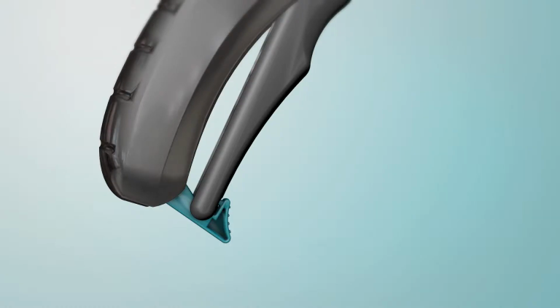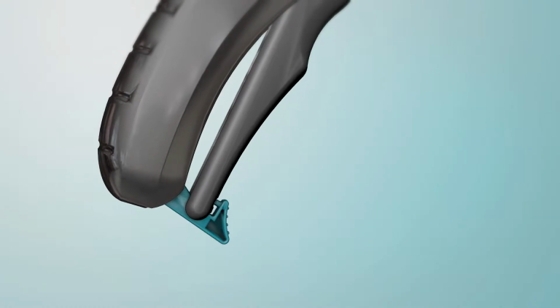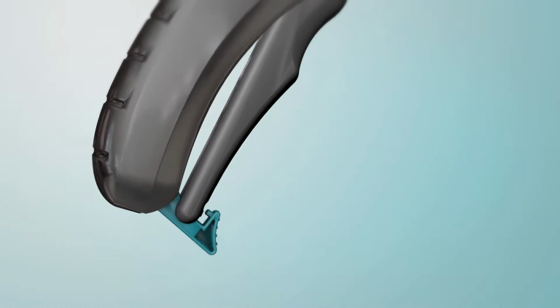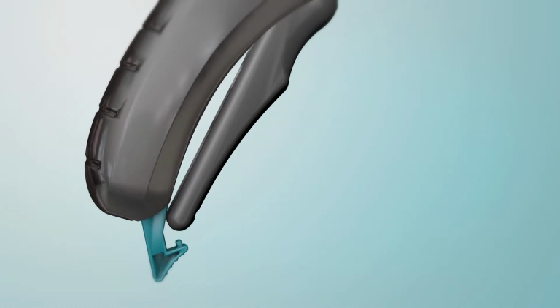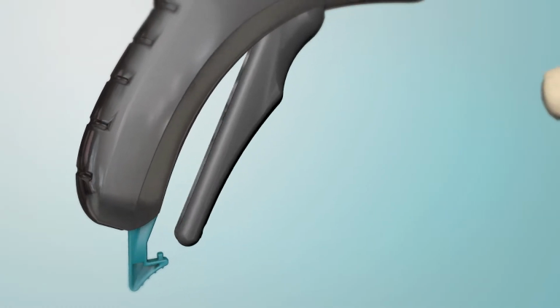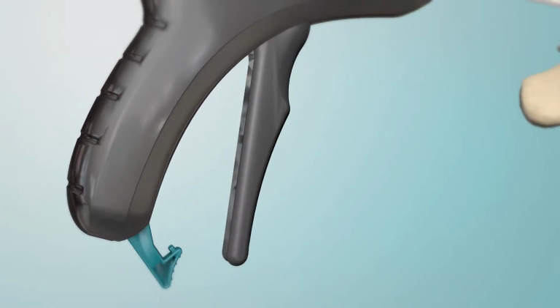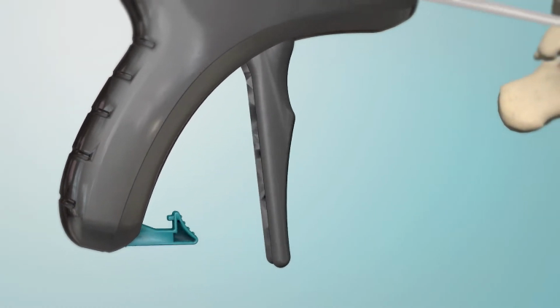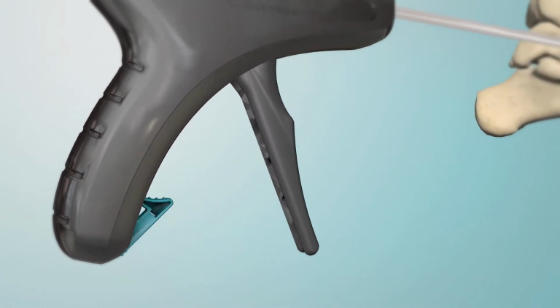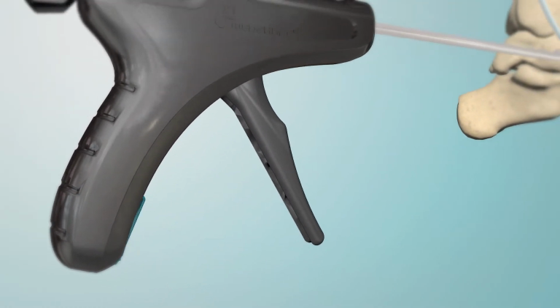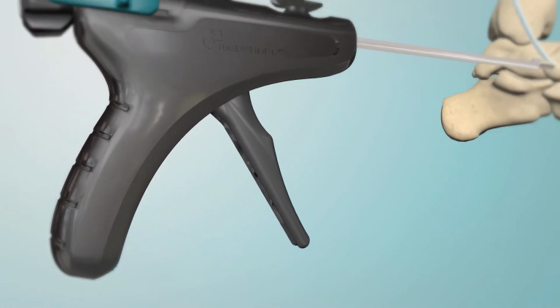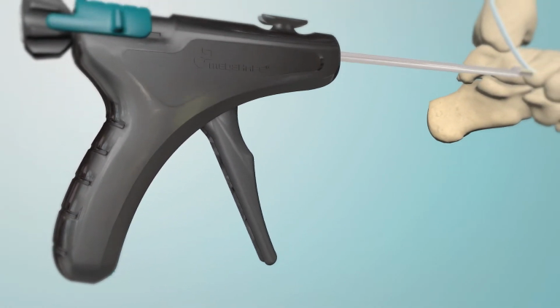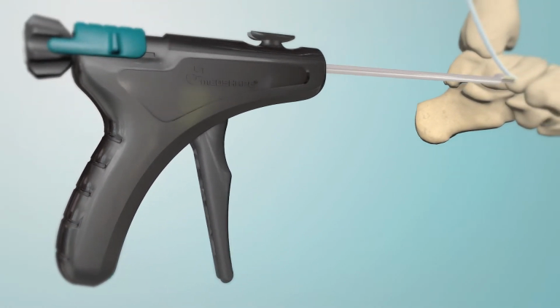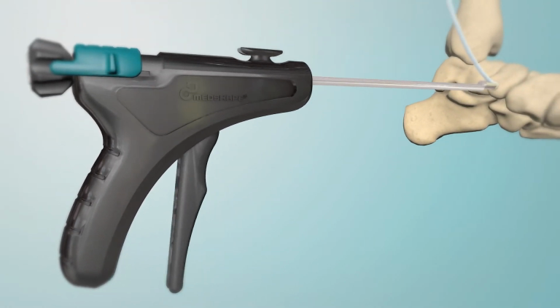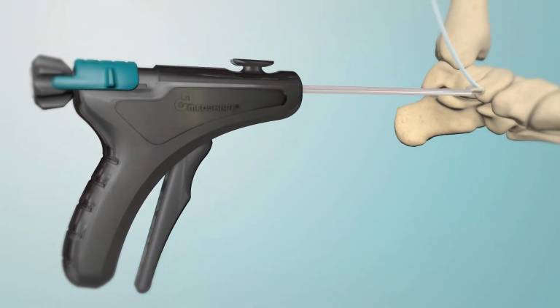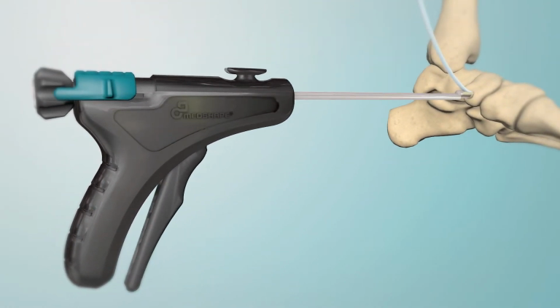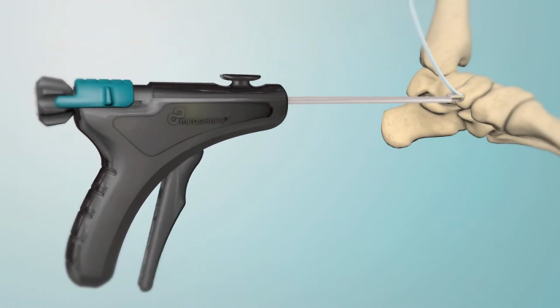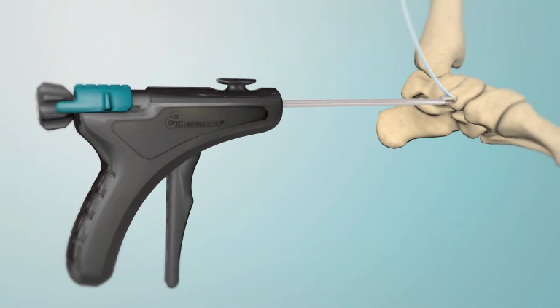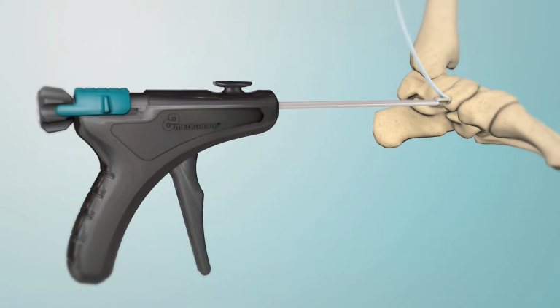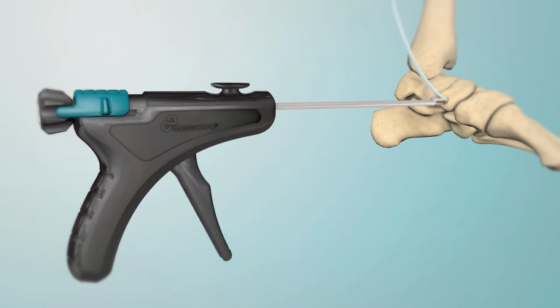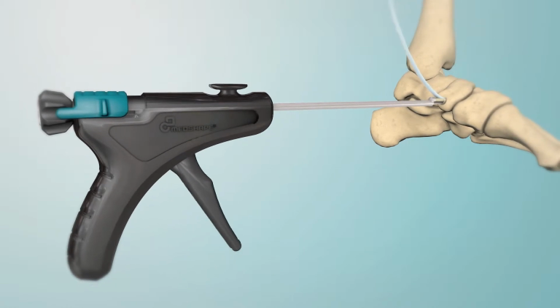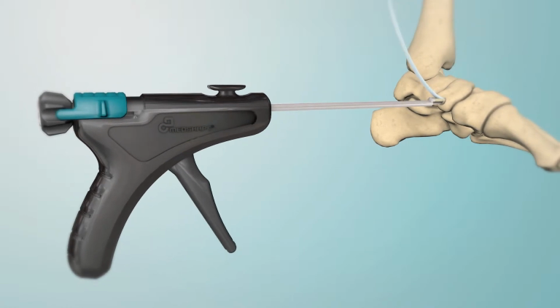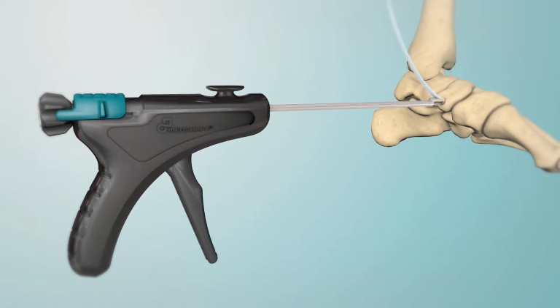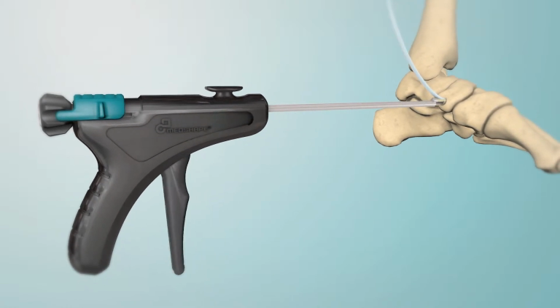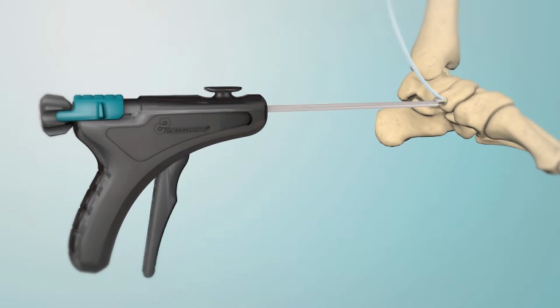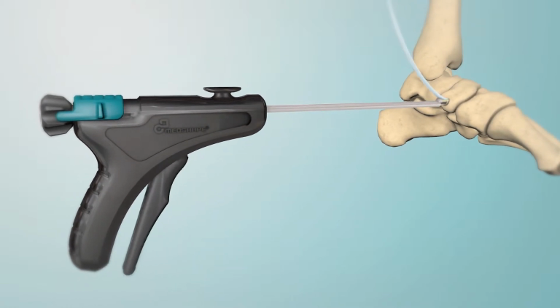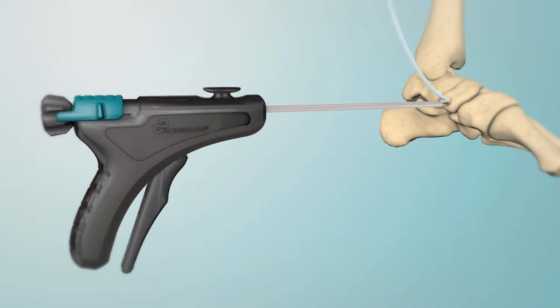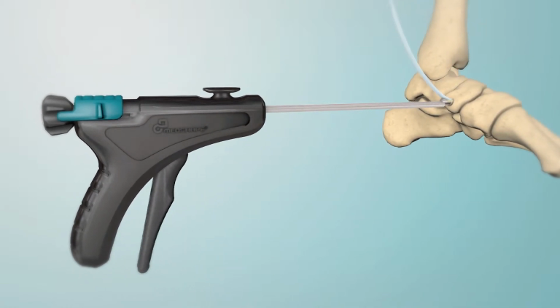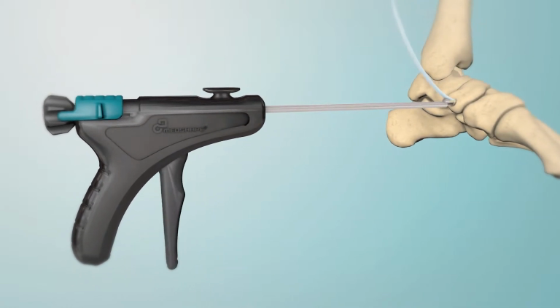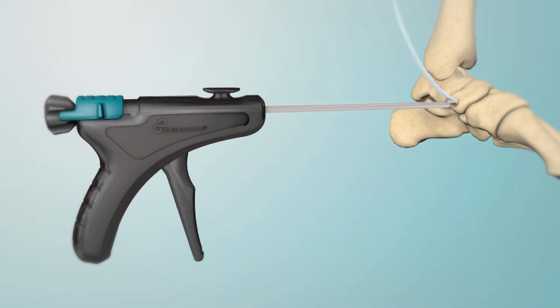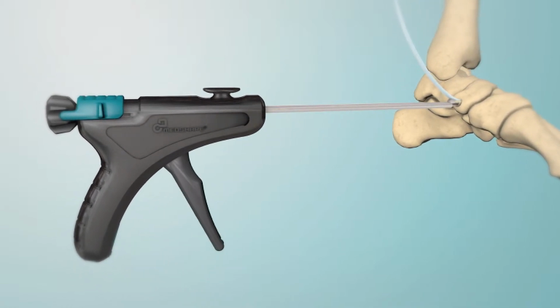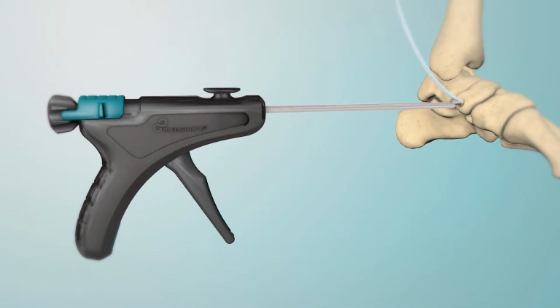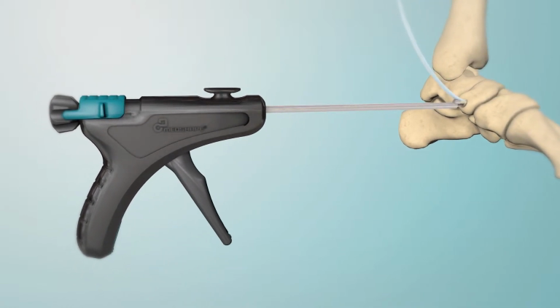Unlock and squeeze the trigger for easy, controlled expansion of the sheath and complete circumferential soft tissue compression.